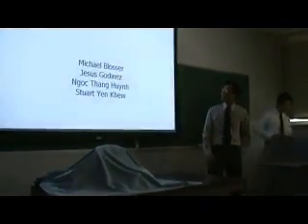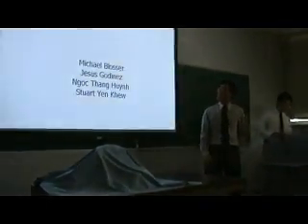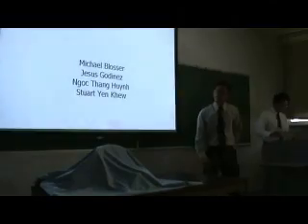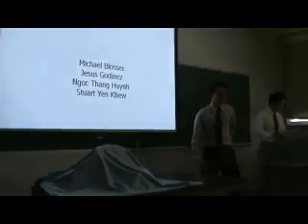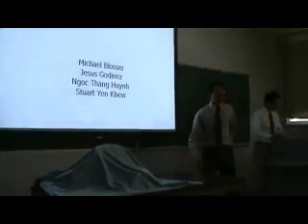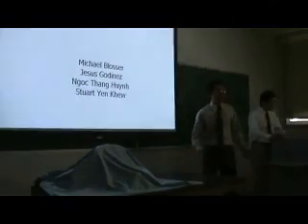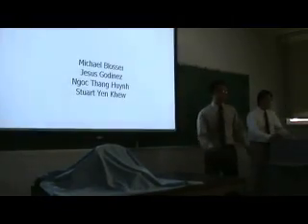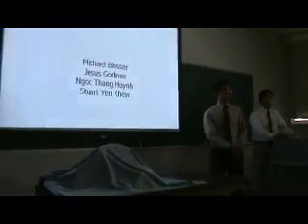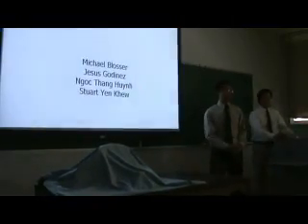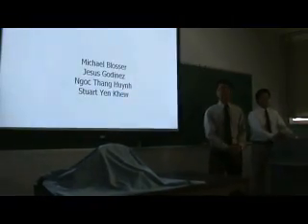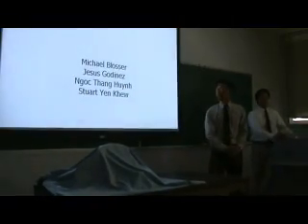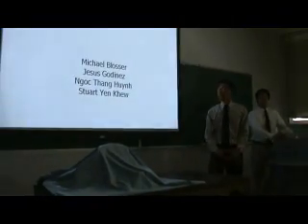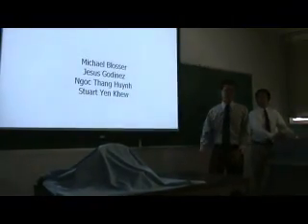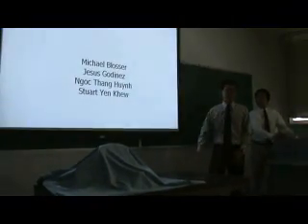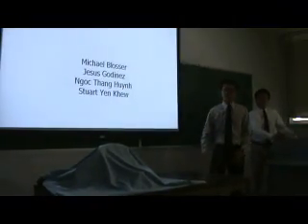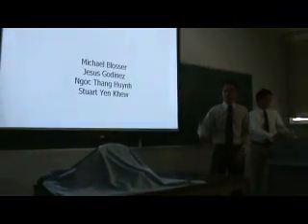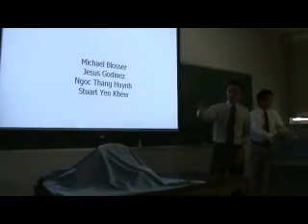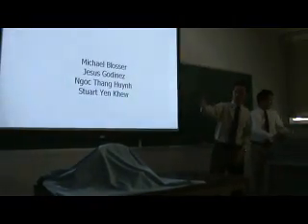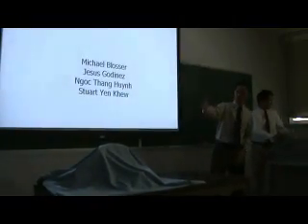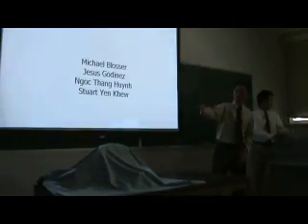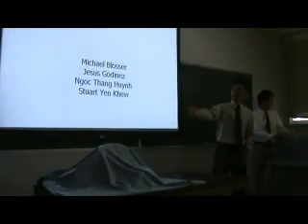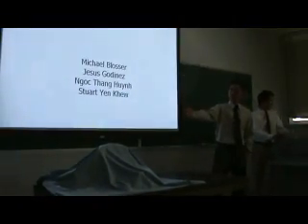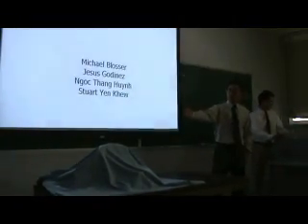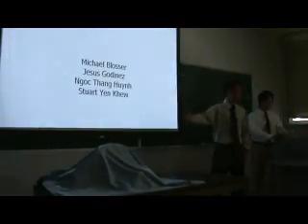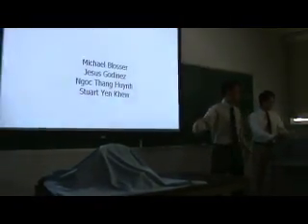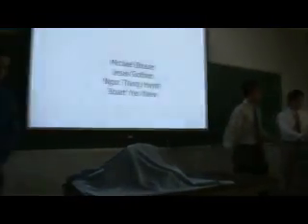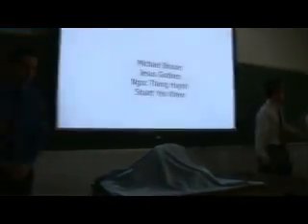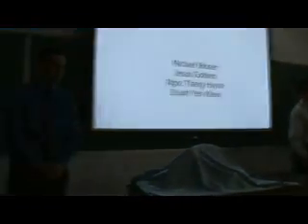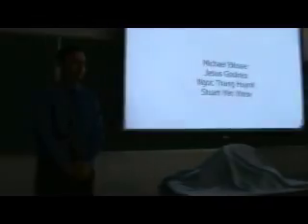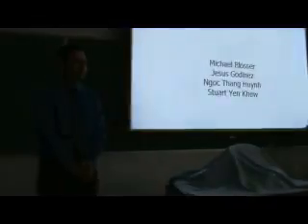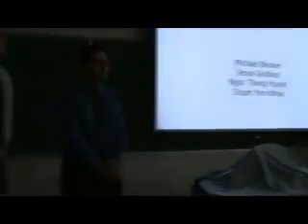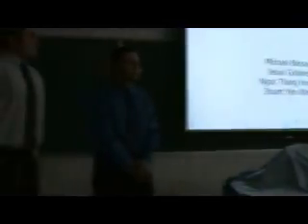We are going to present to you the Helping Hand today. That's Mike, Jesus, Yen, and Amiteng.